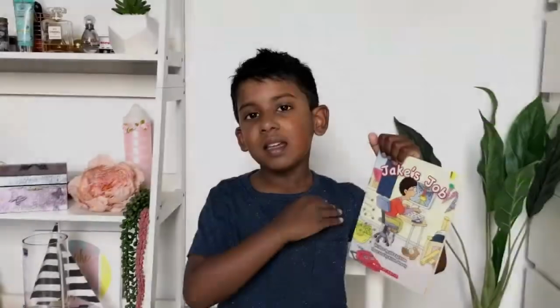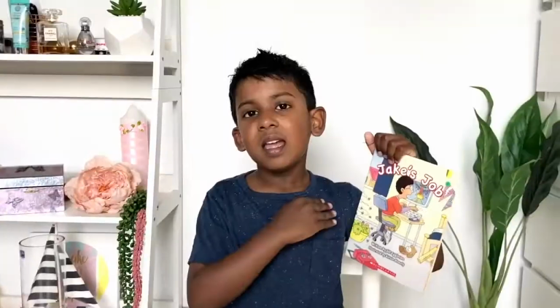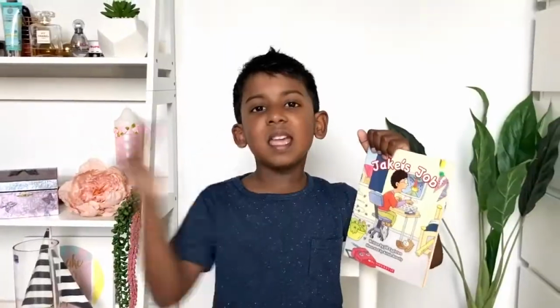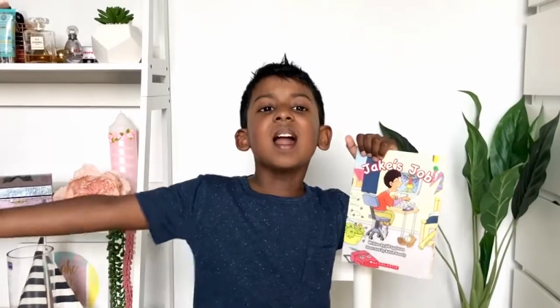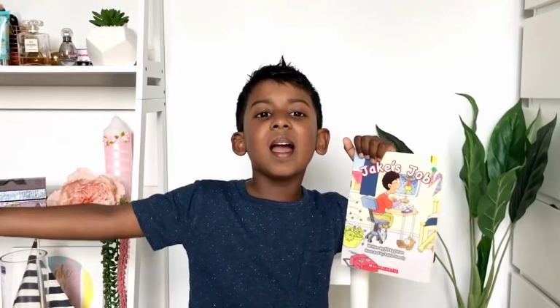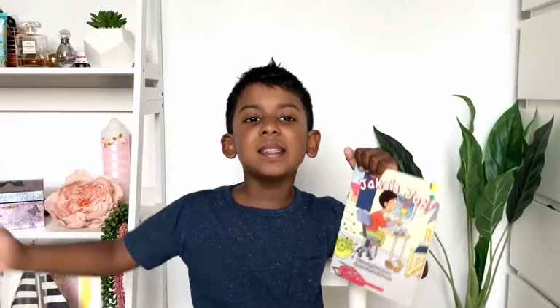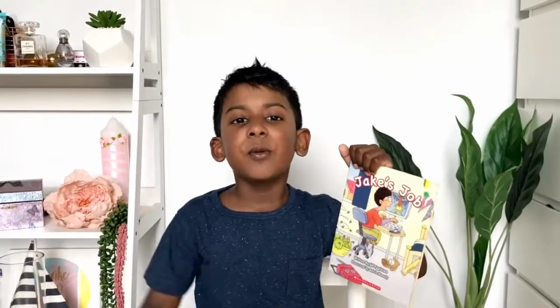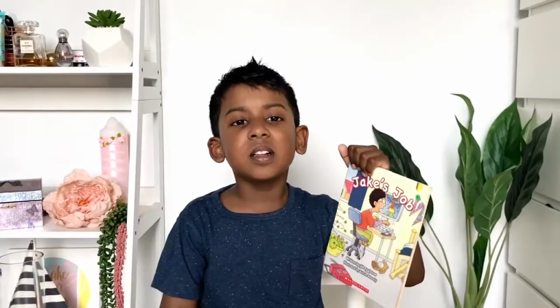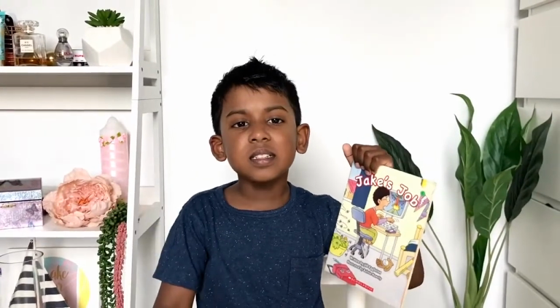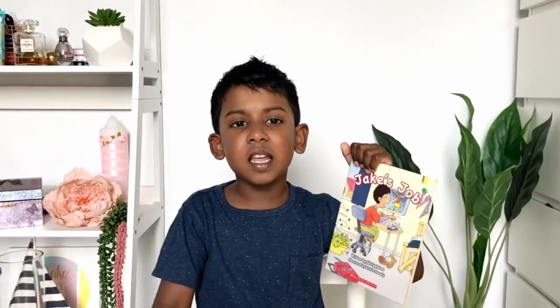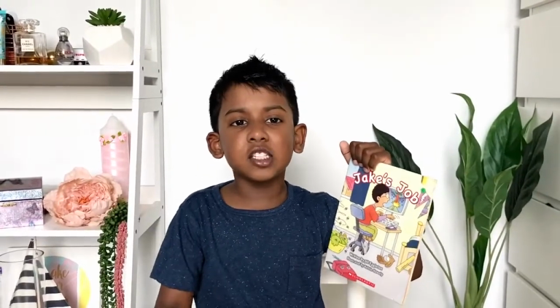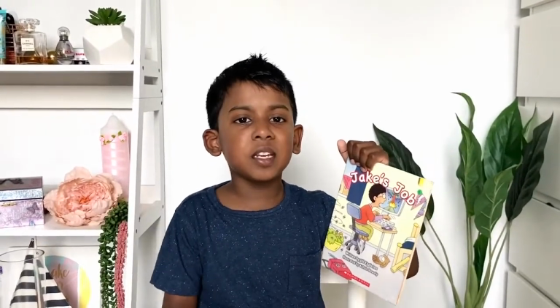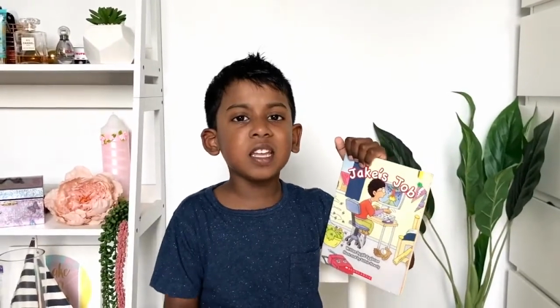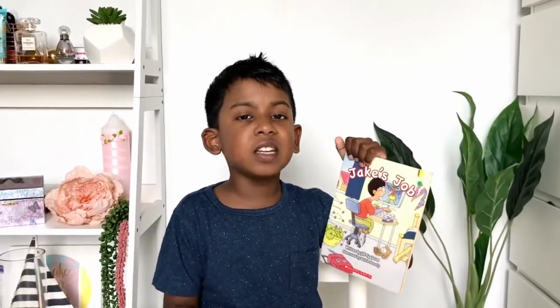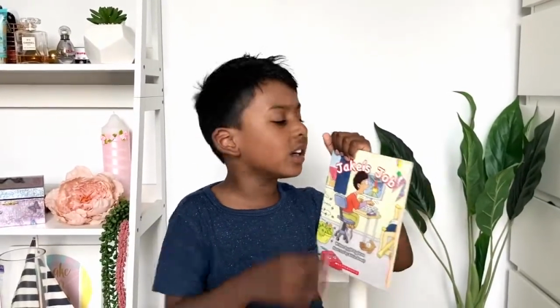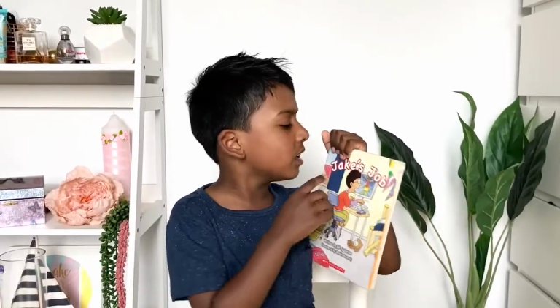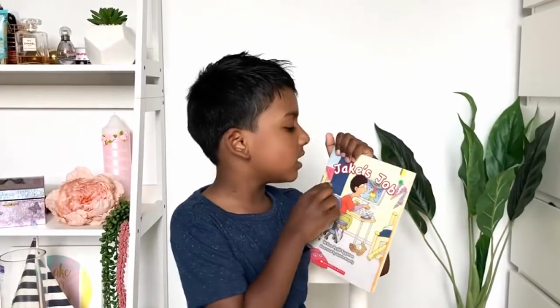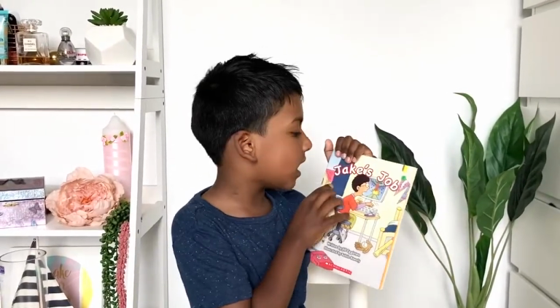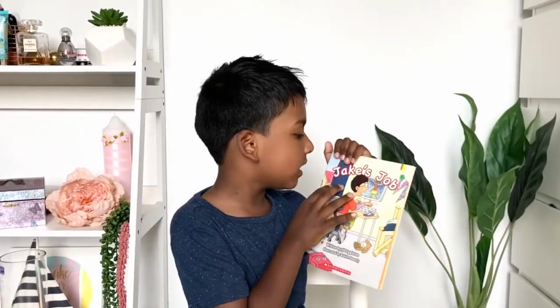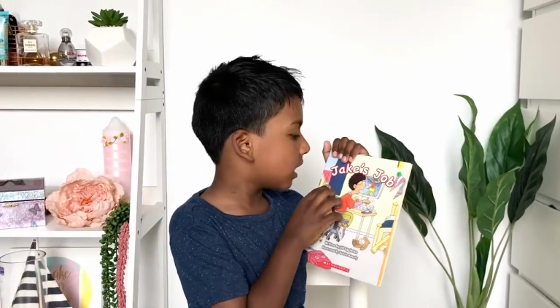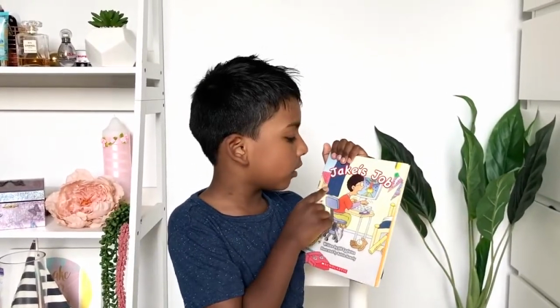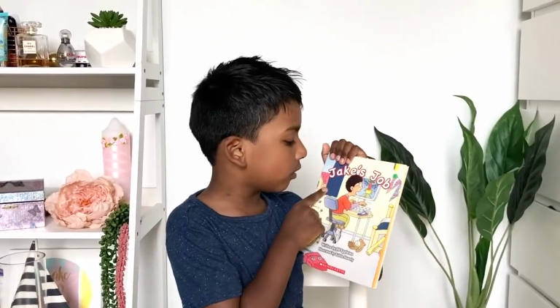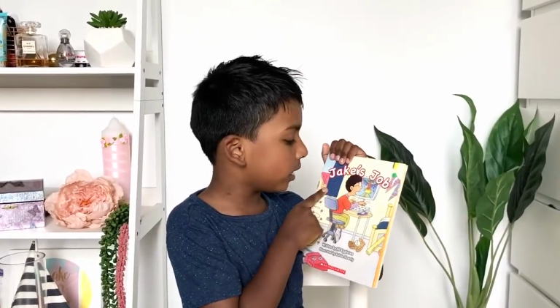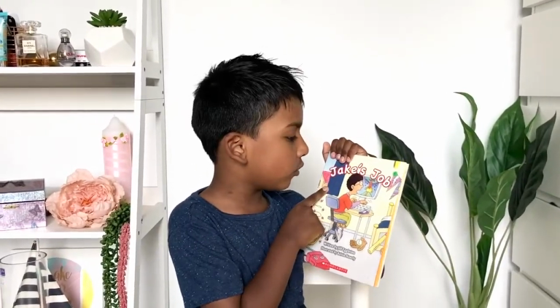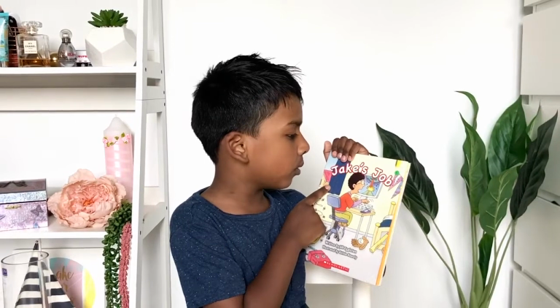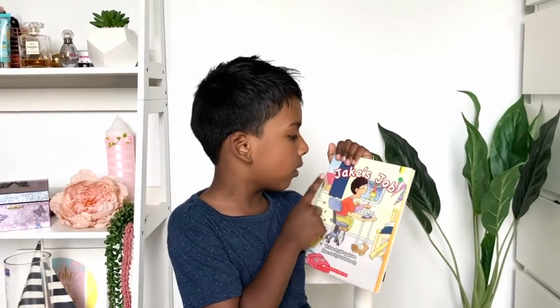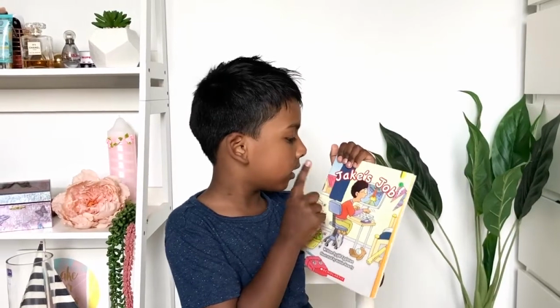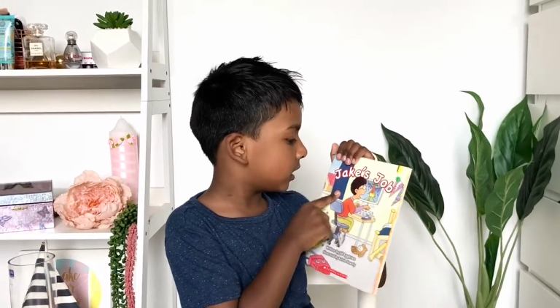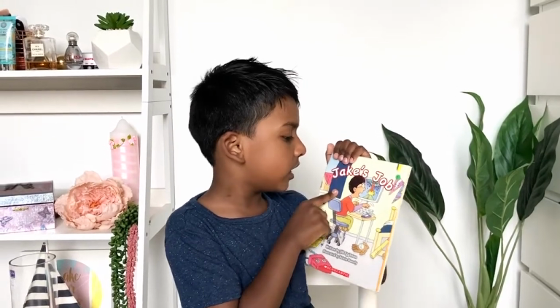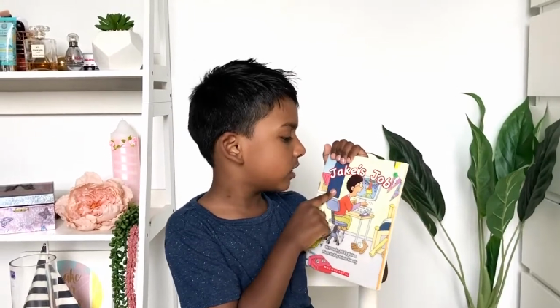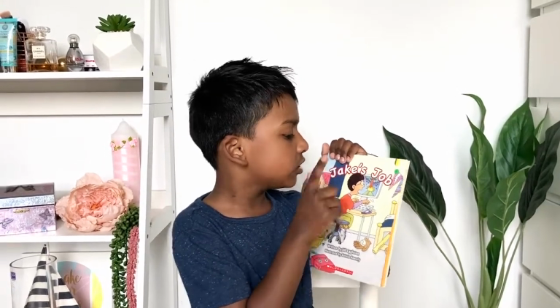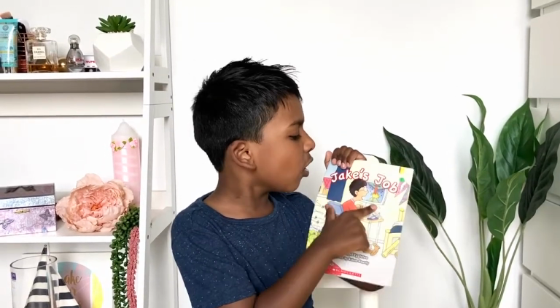Hey guys, welcome to Glenn's Play and Learn. Today I'm going to read you the book Jake's Job.